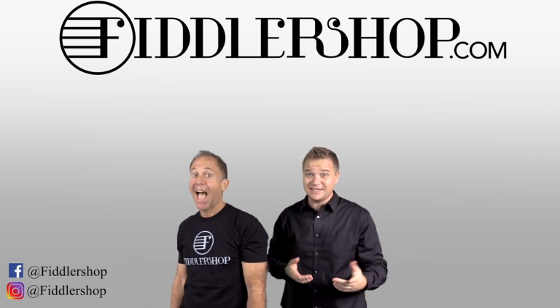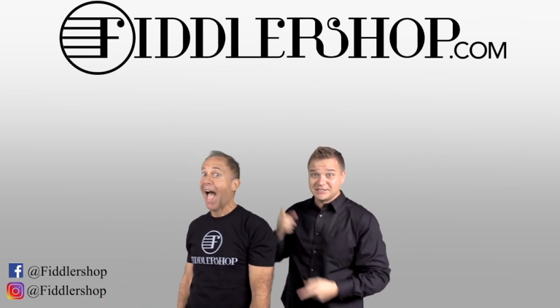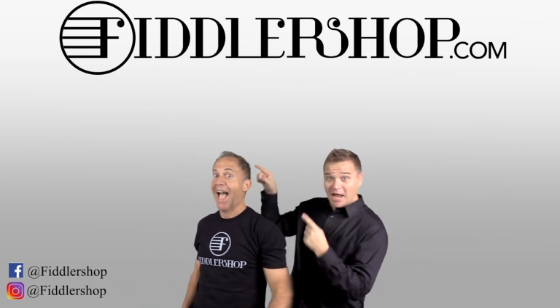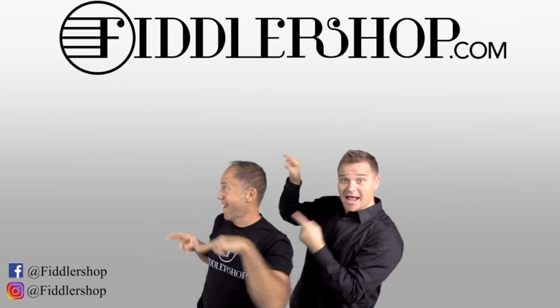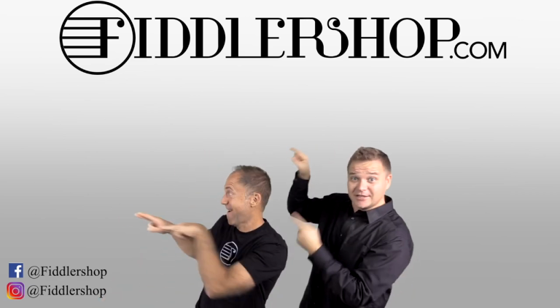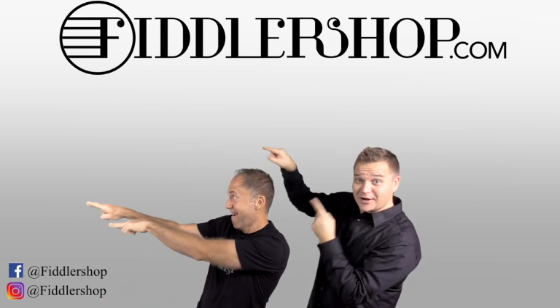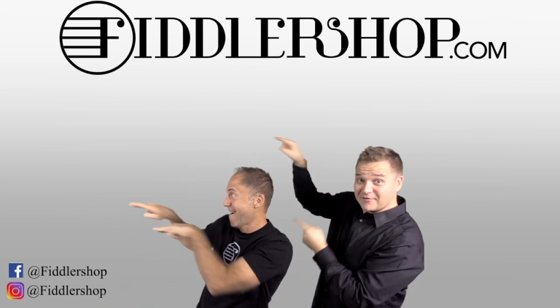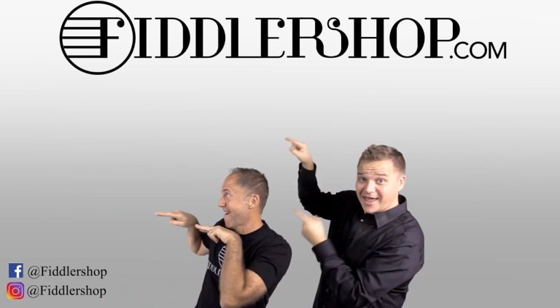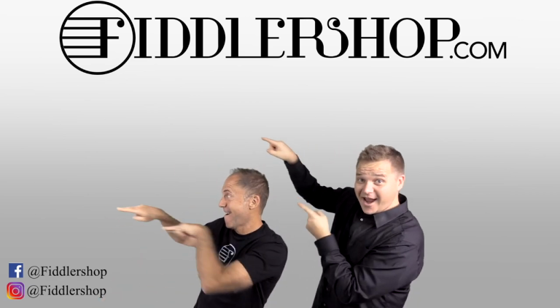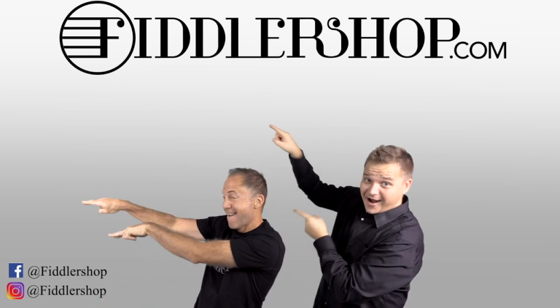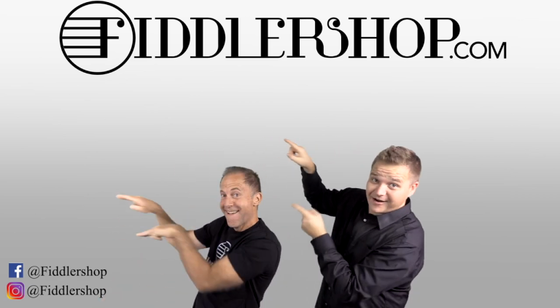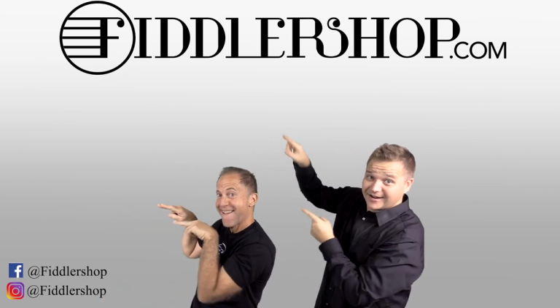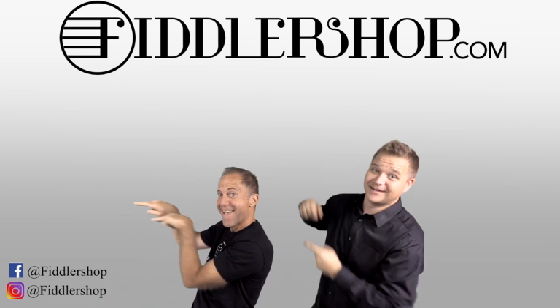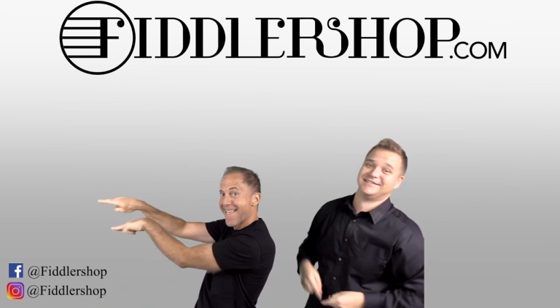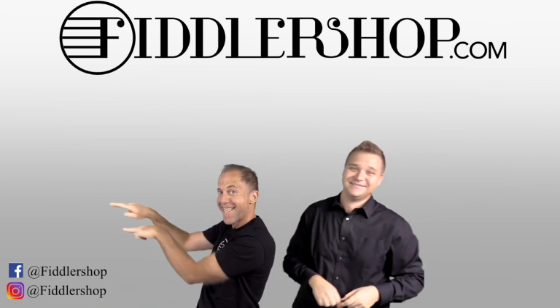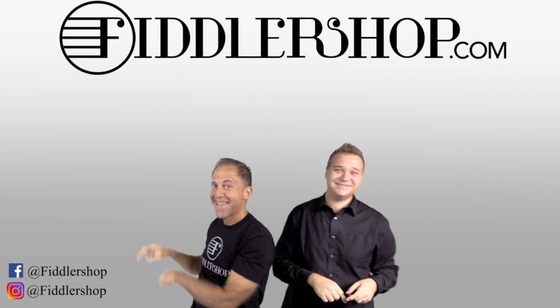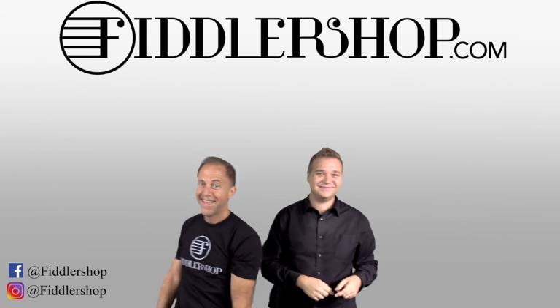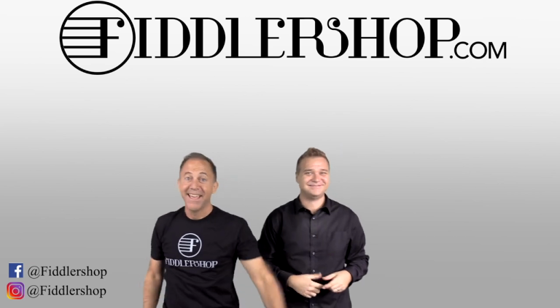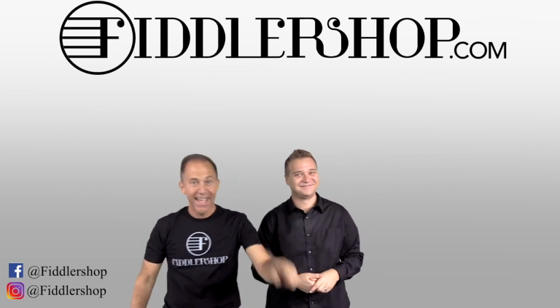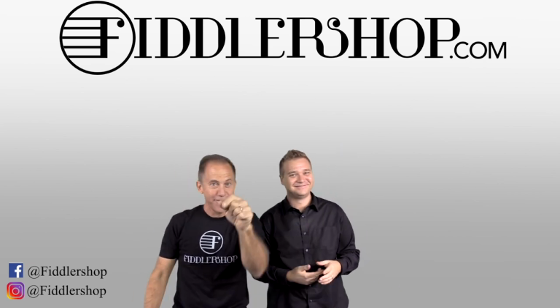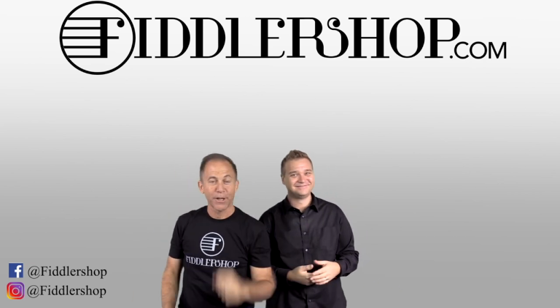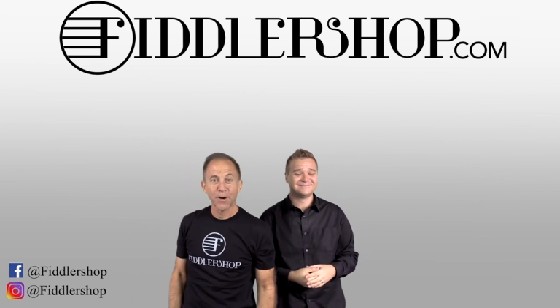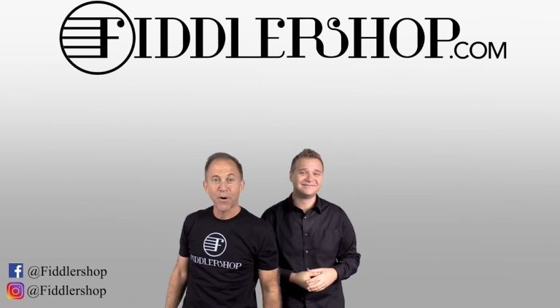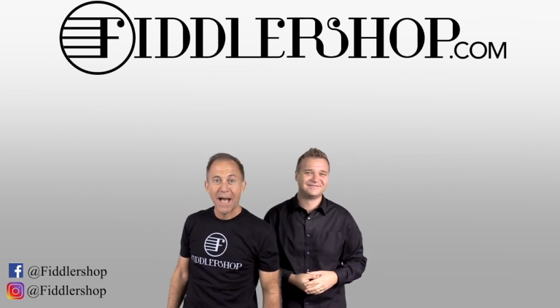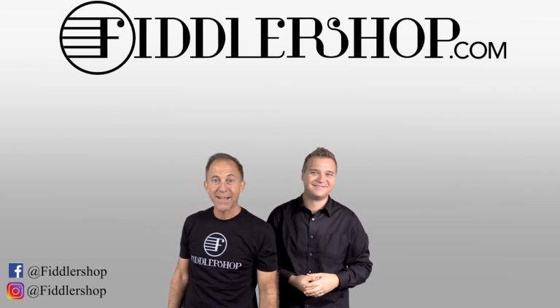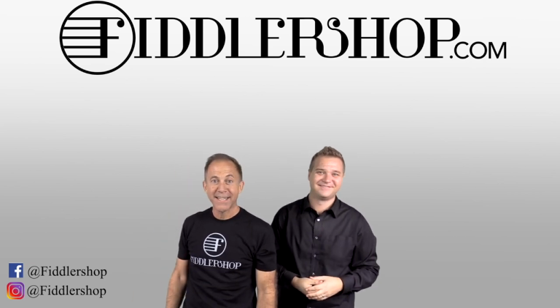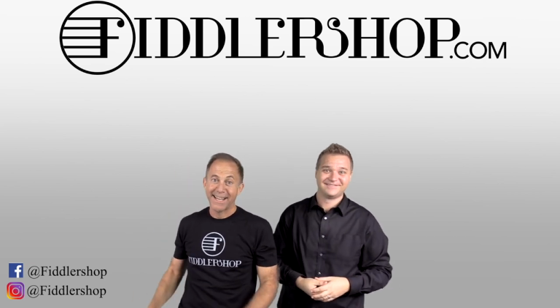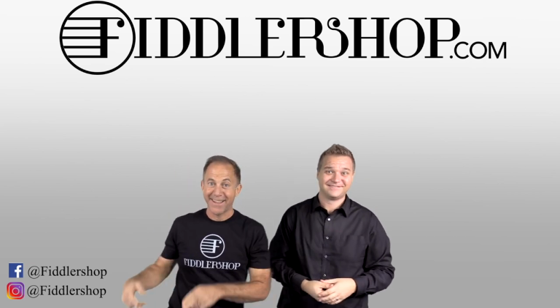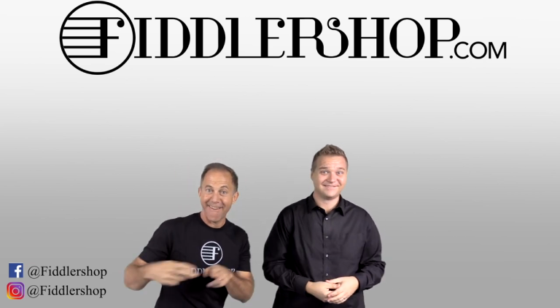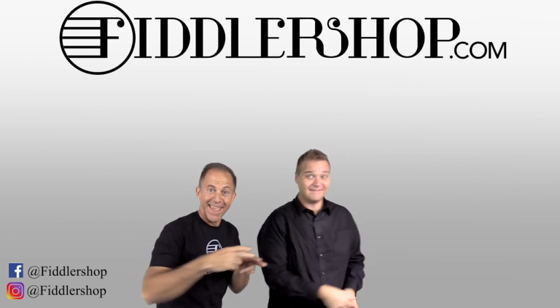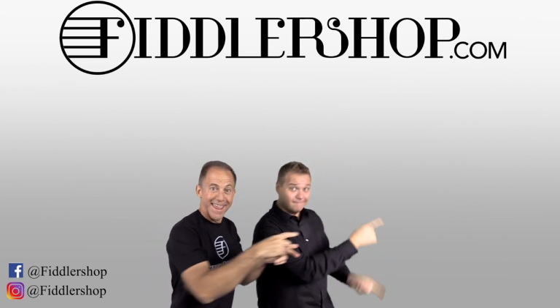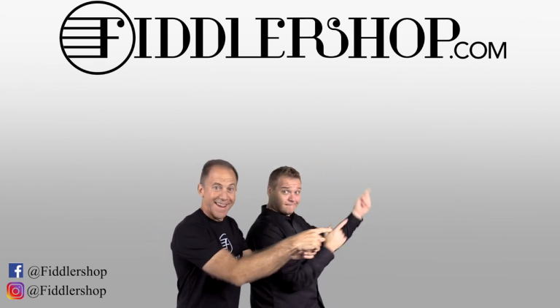It's right over there! And if you want to learn more about us, click right here.